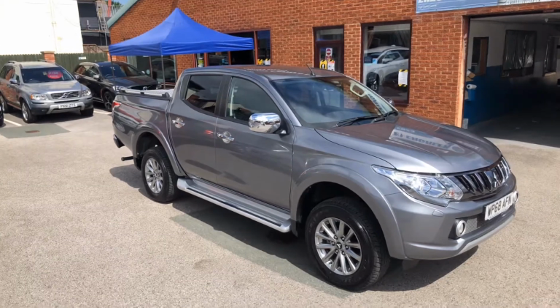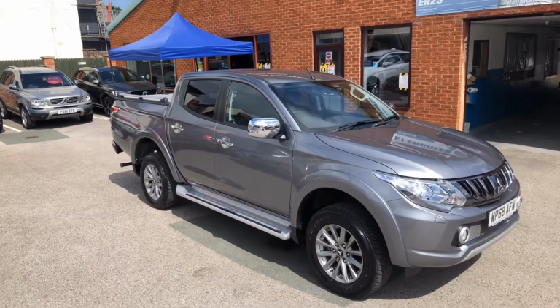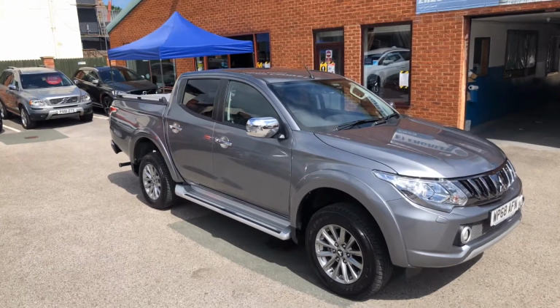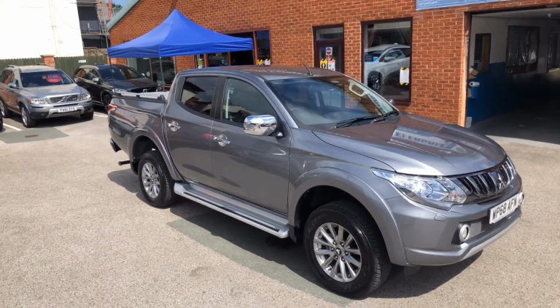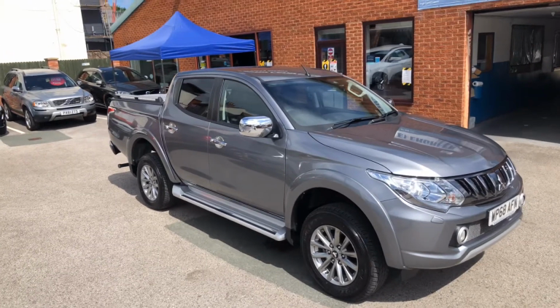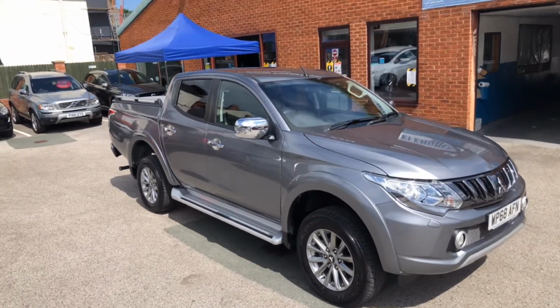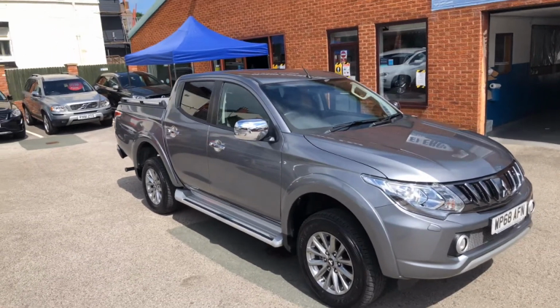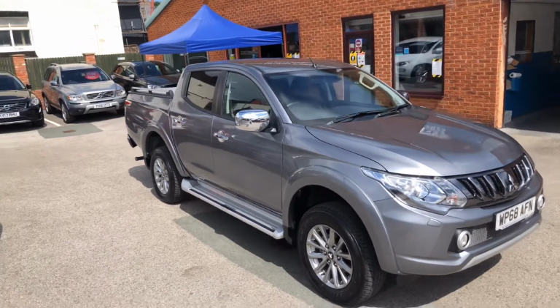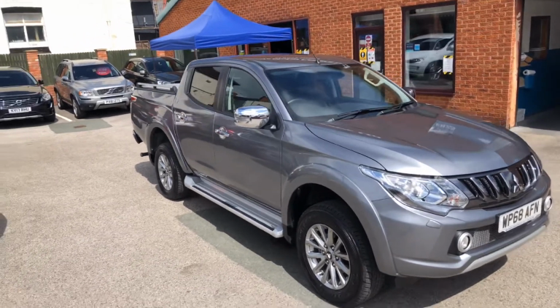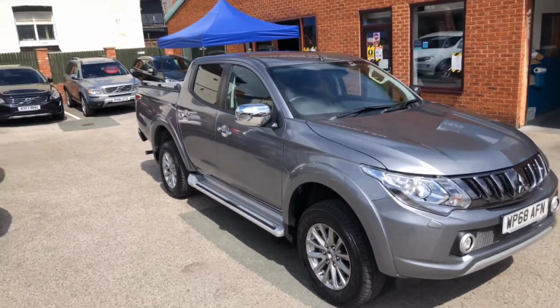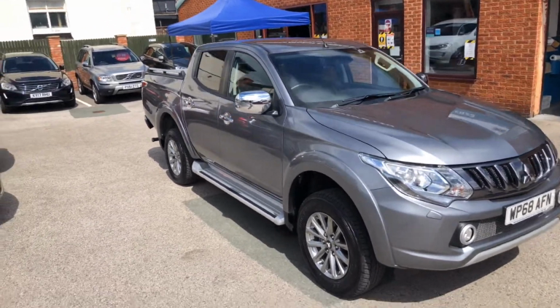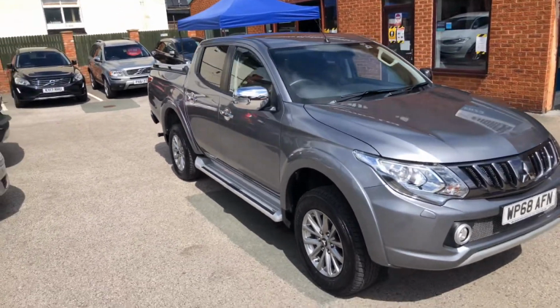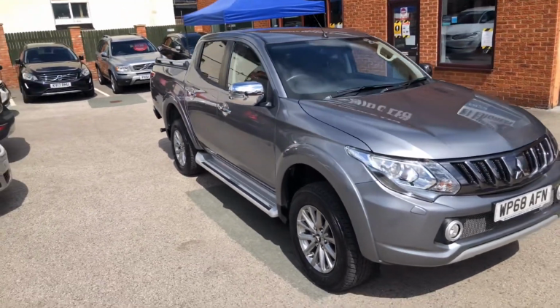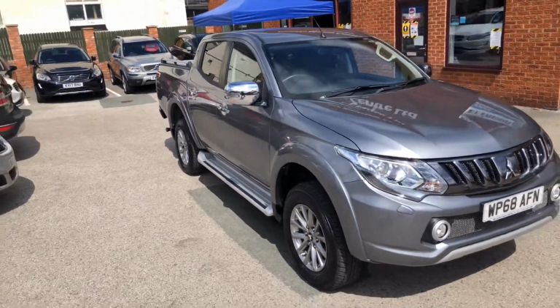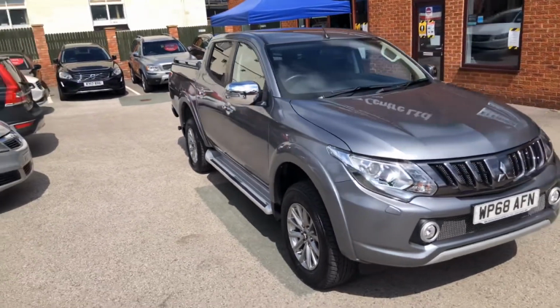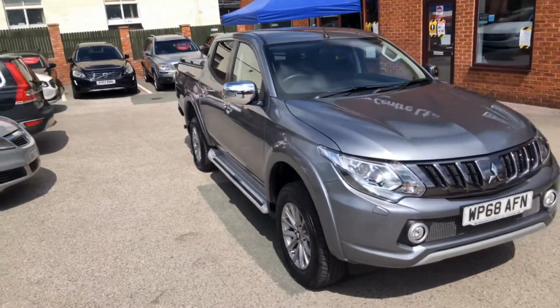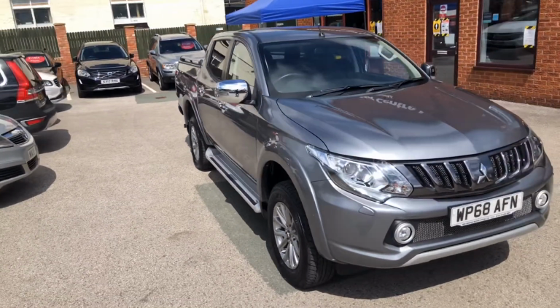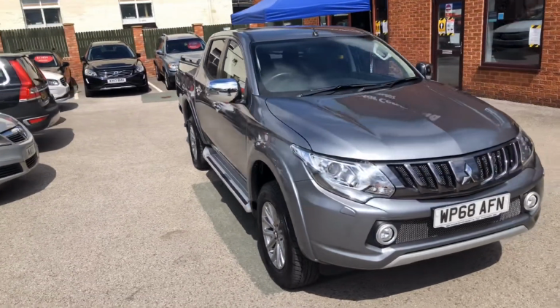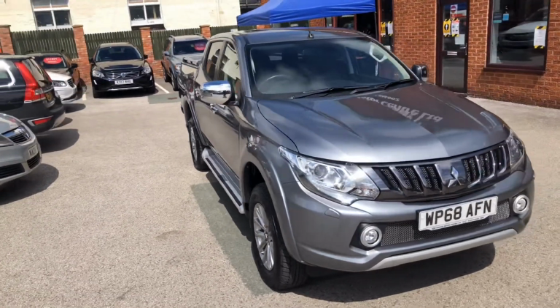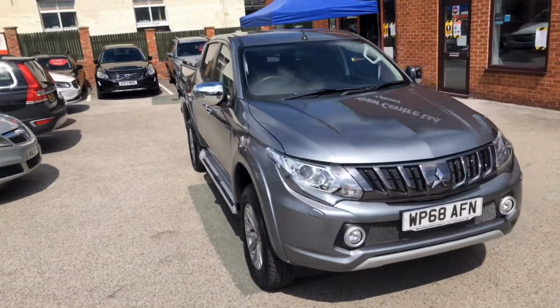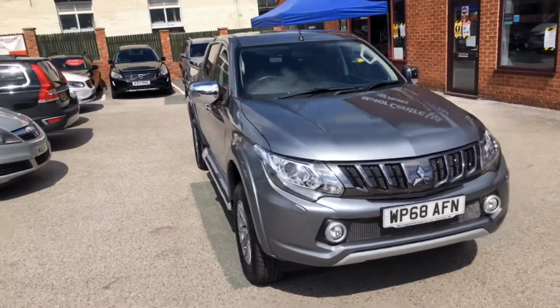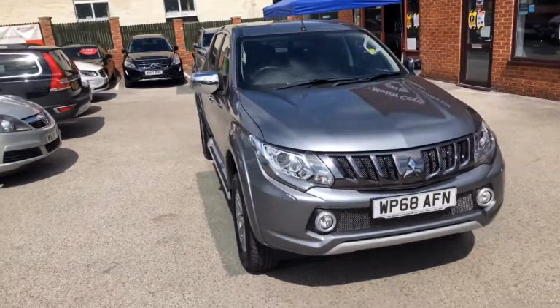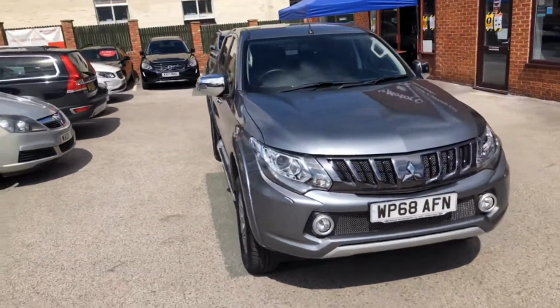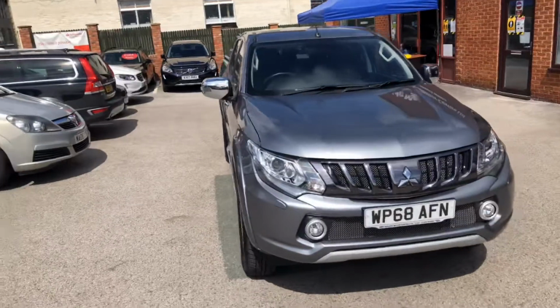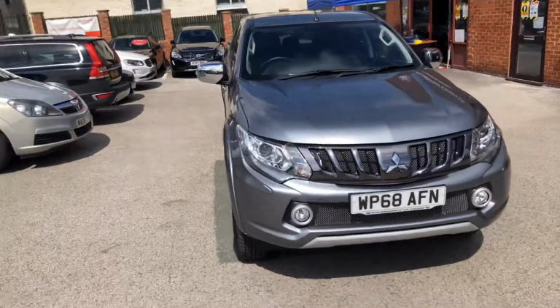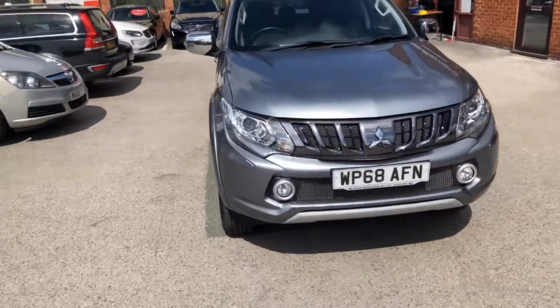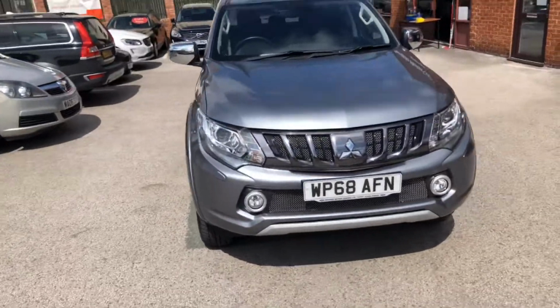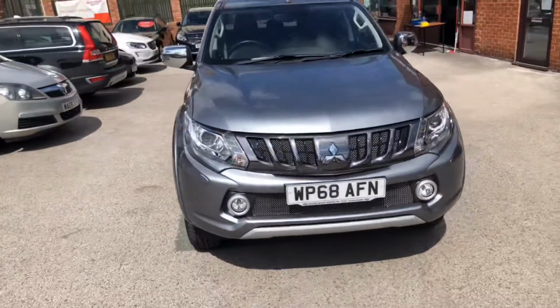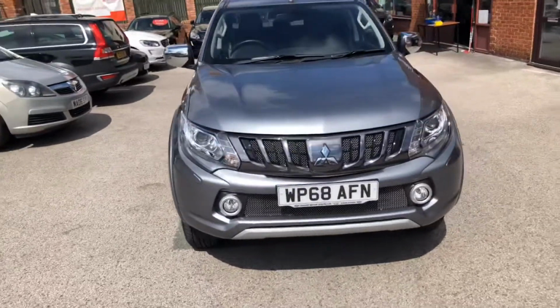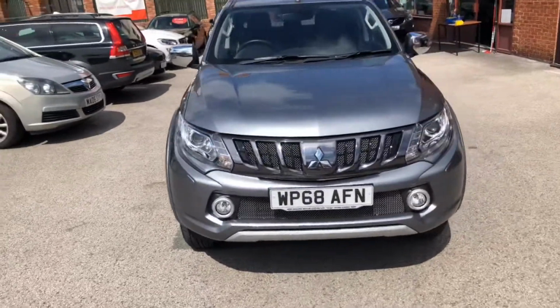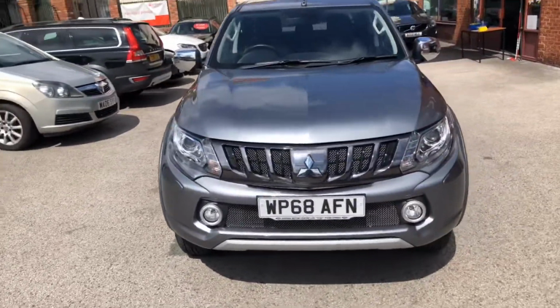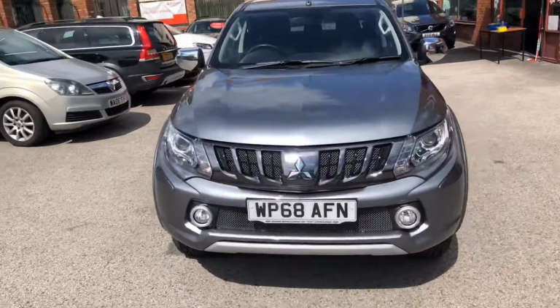Hello and welcome to Tside Motor Centre. I'm Will. Here we have our Mitsubishi L200 Barbarian on a 68 plate.